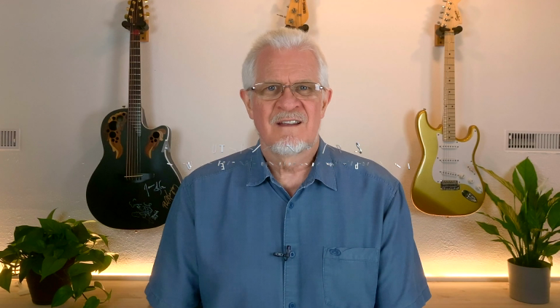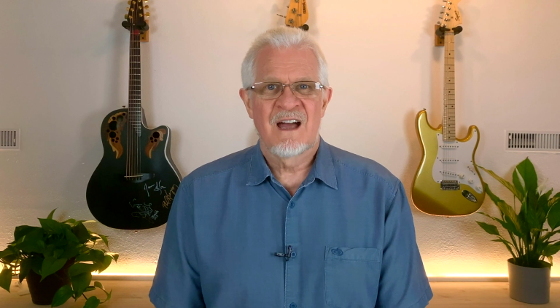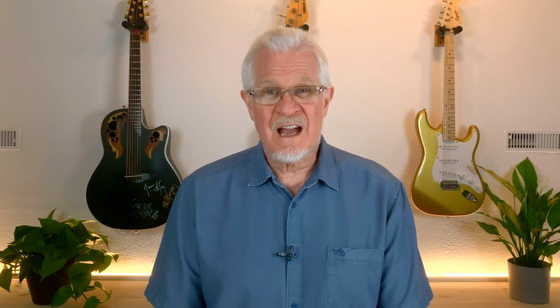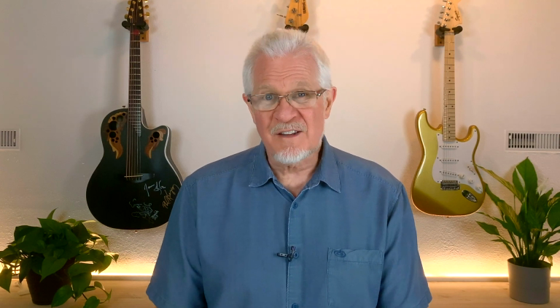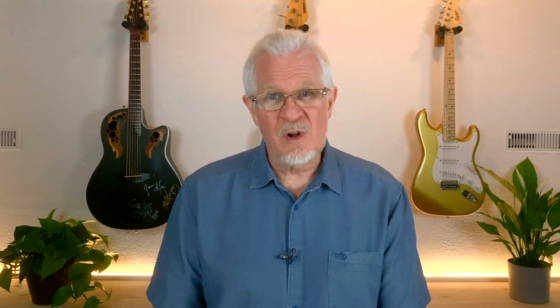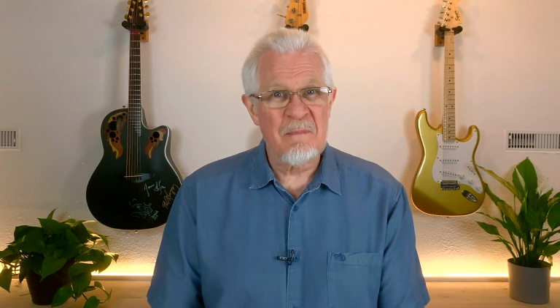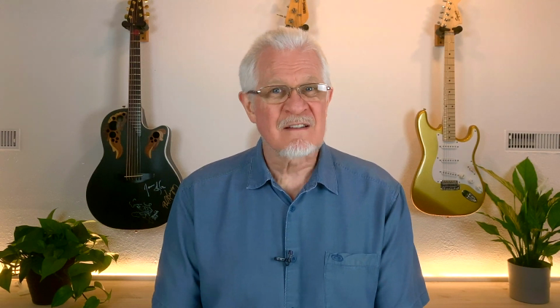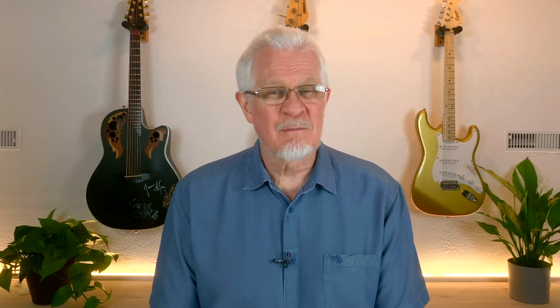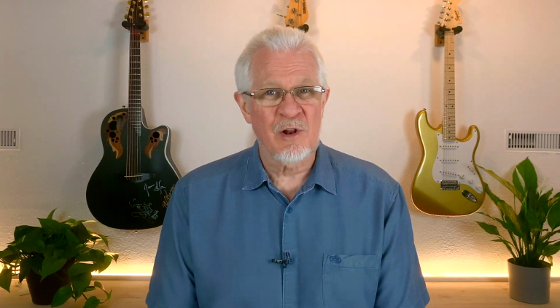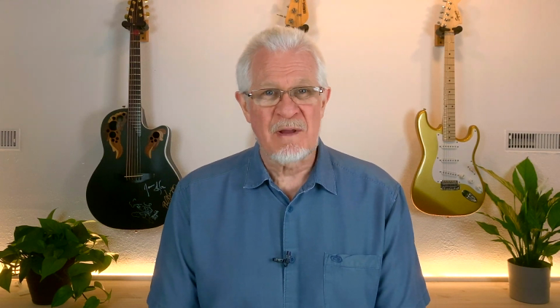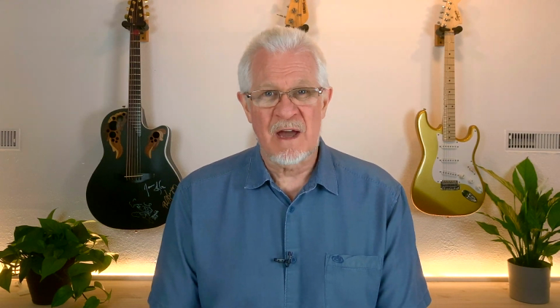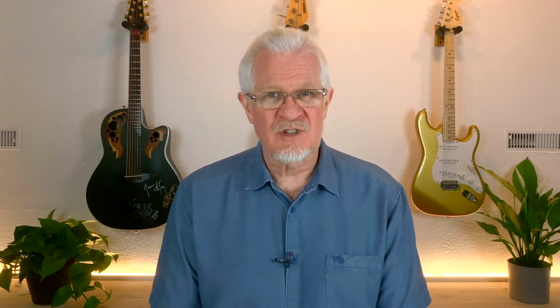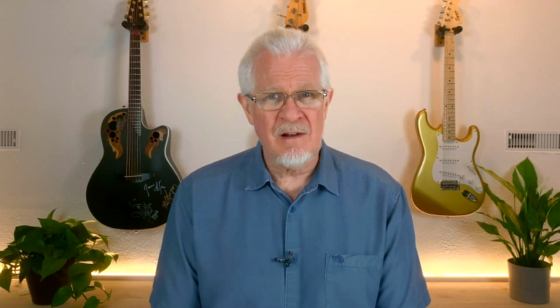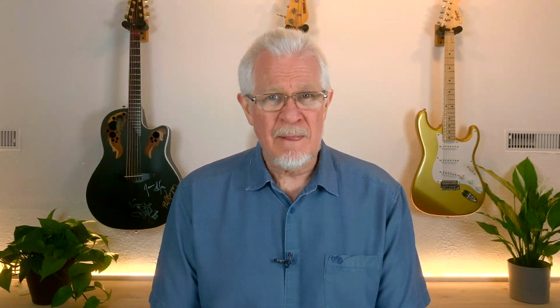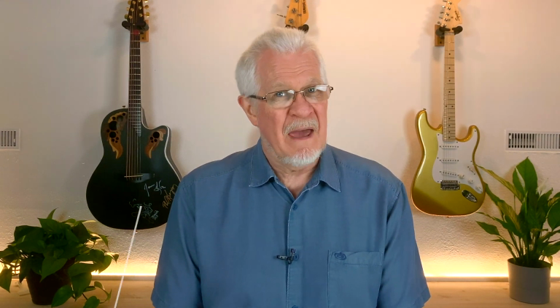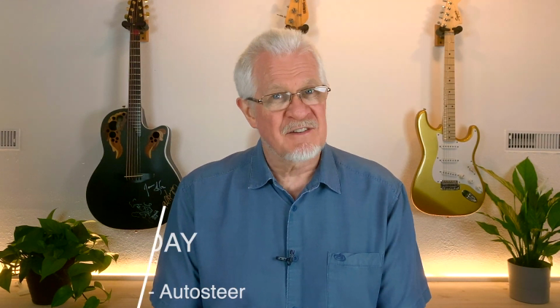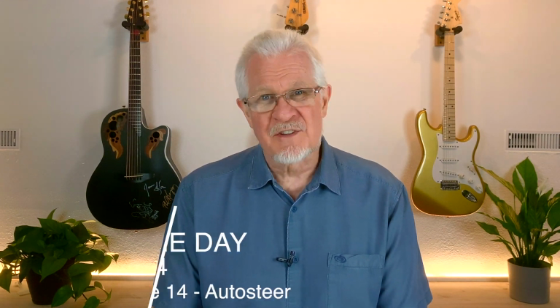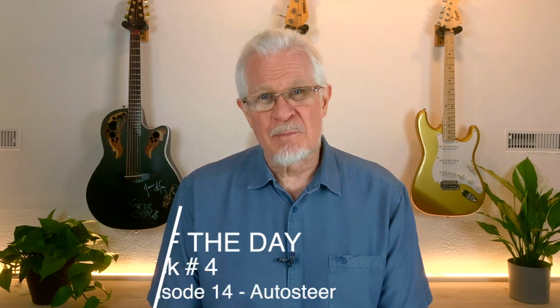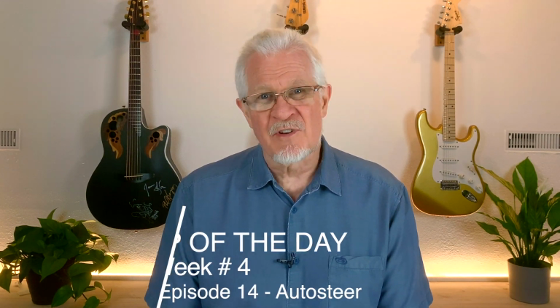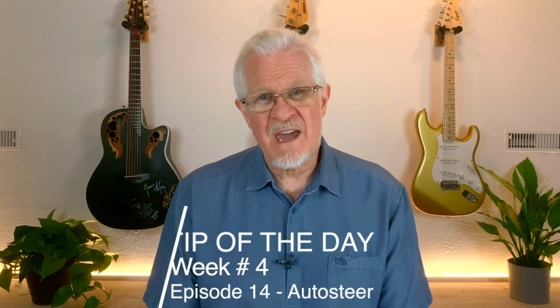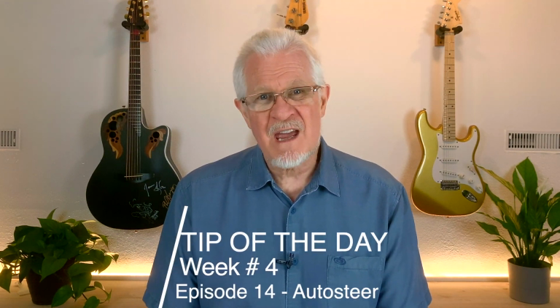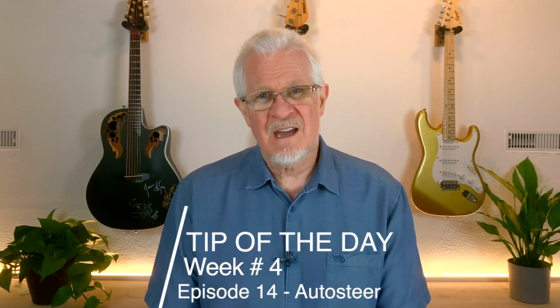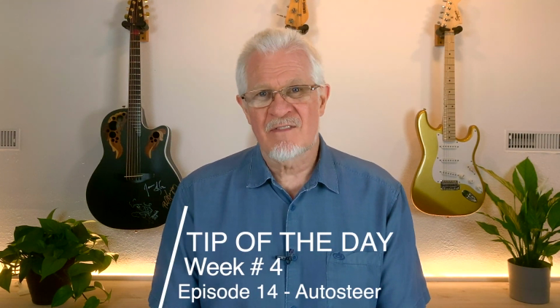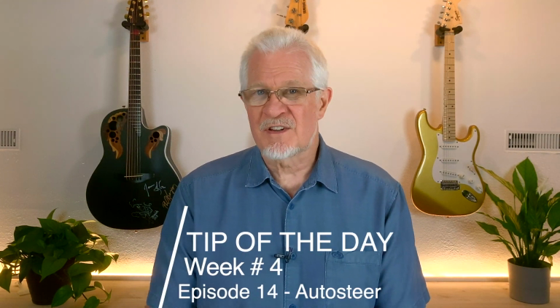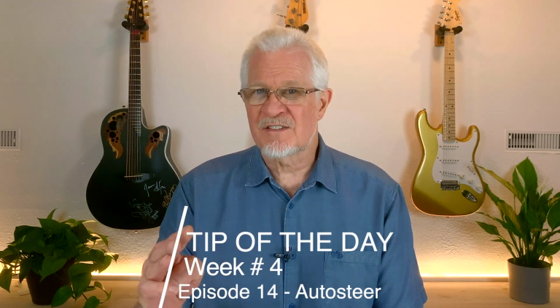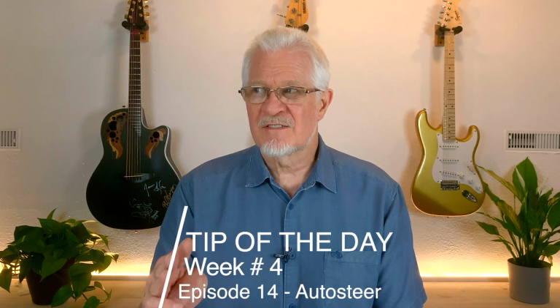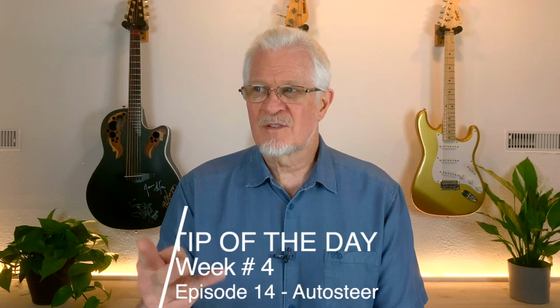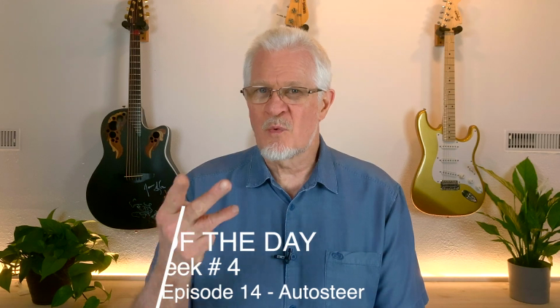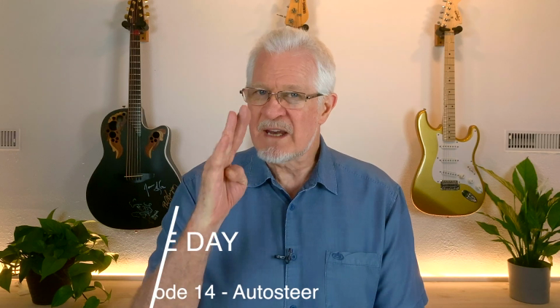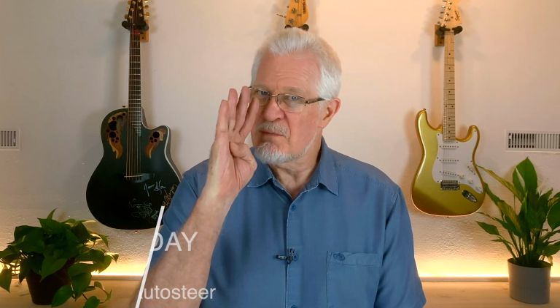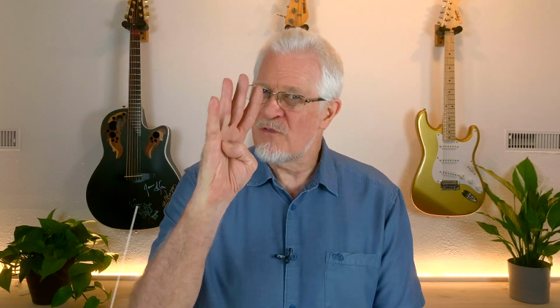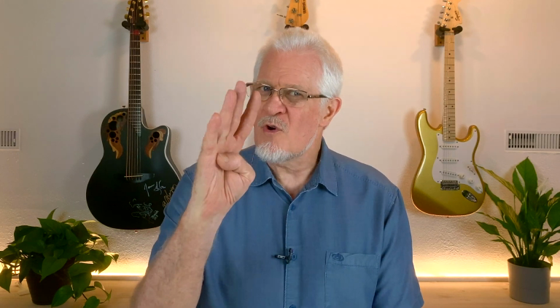Hi guys, welcome back to the Model 3 Man Channel. Back to the tip of the day, and this is week number four.